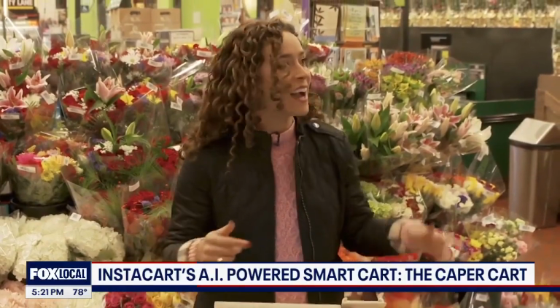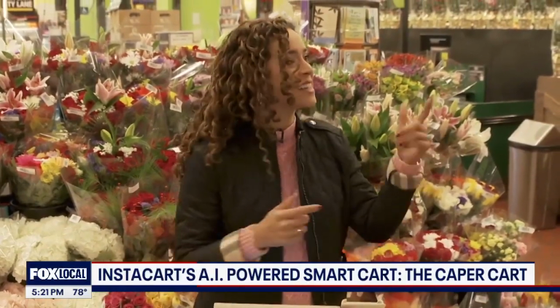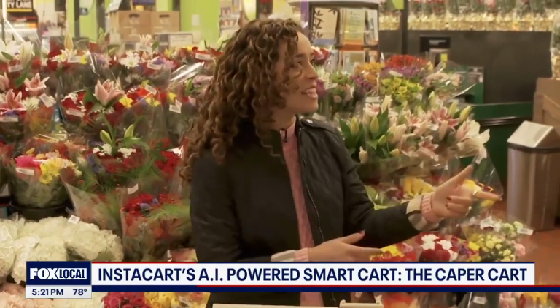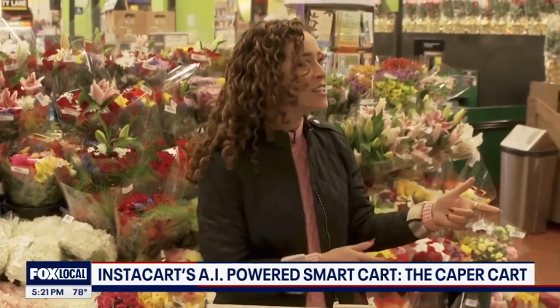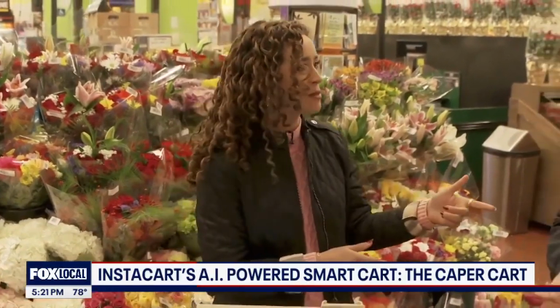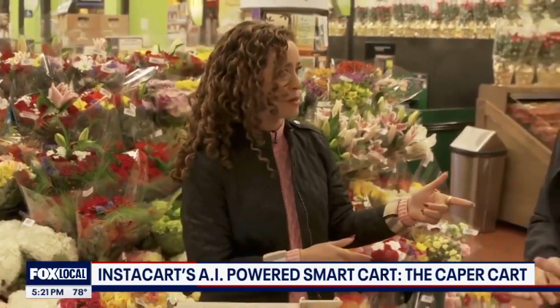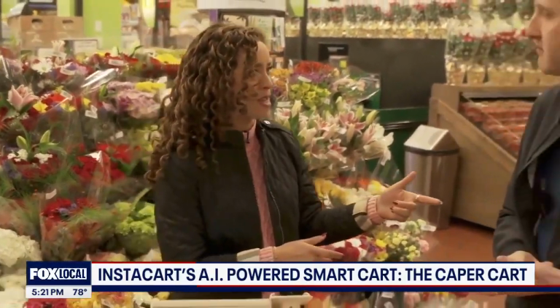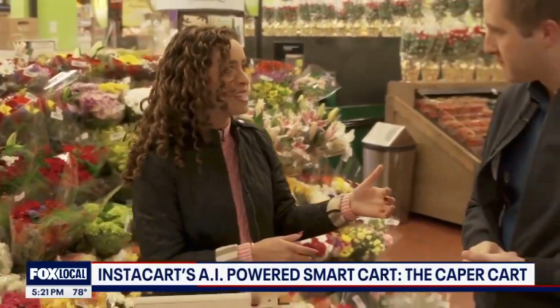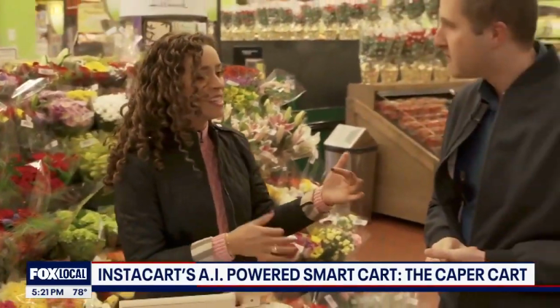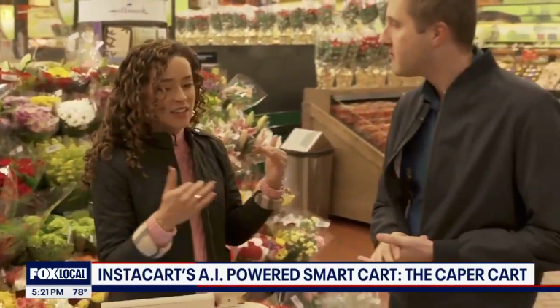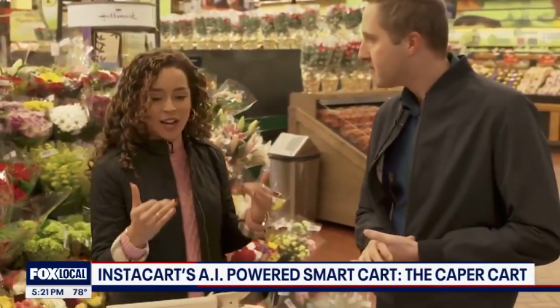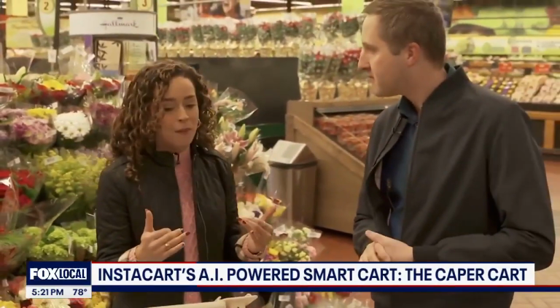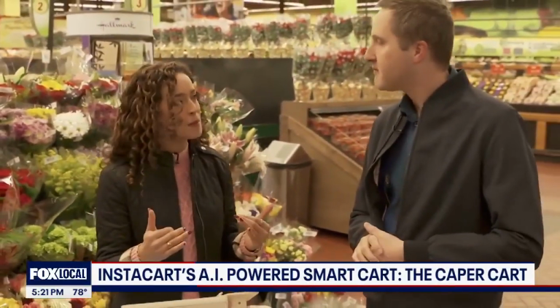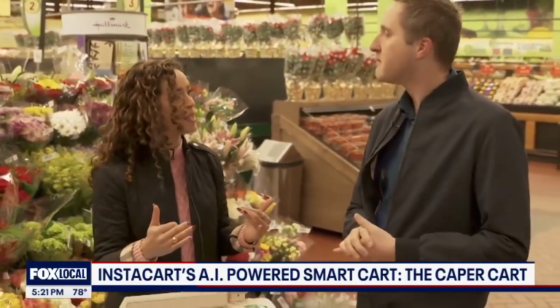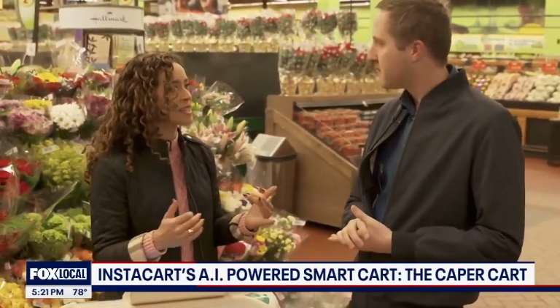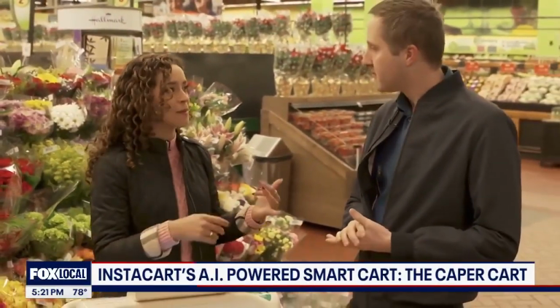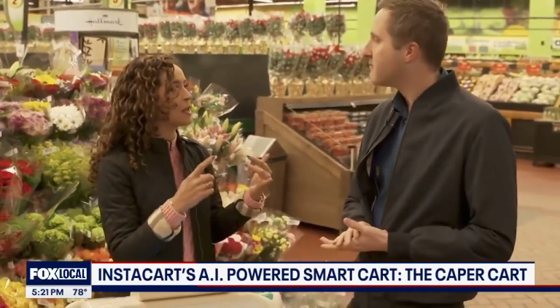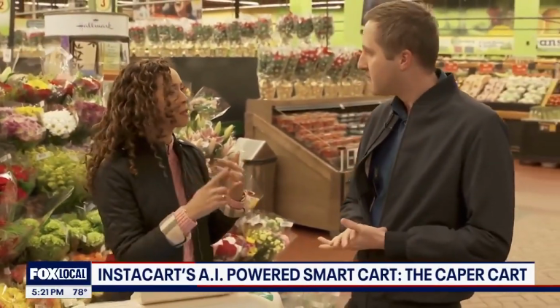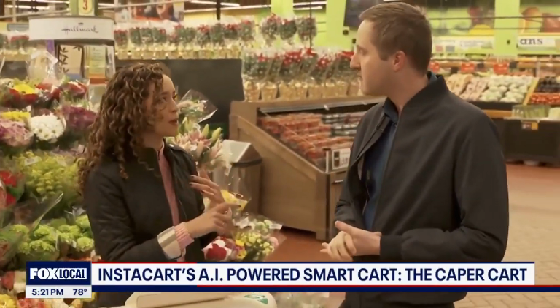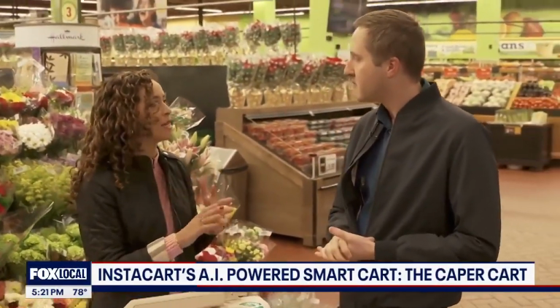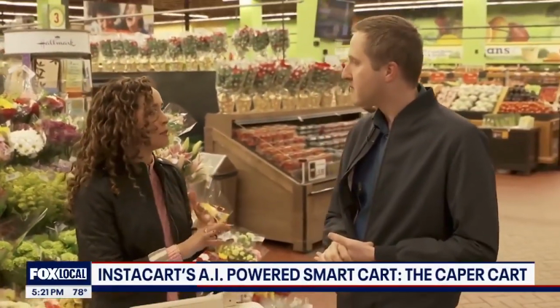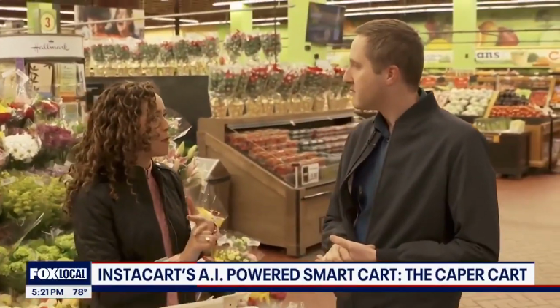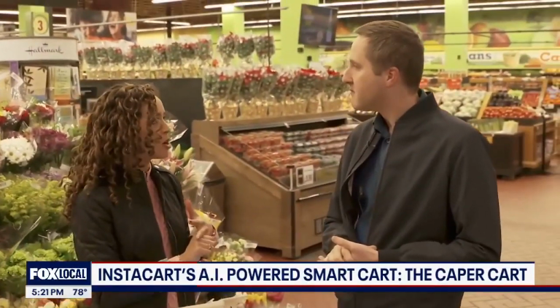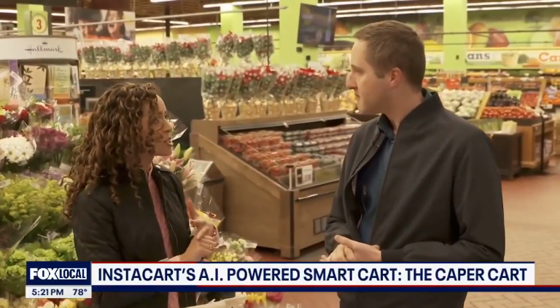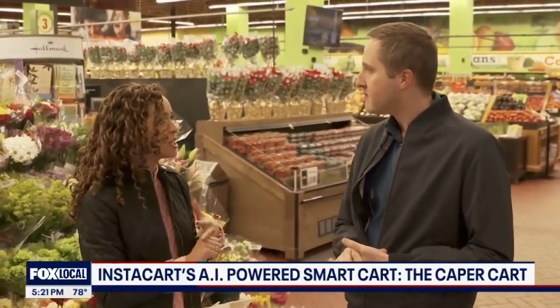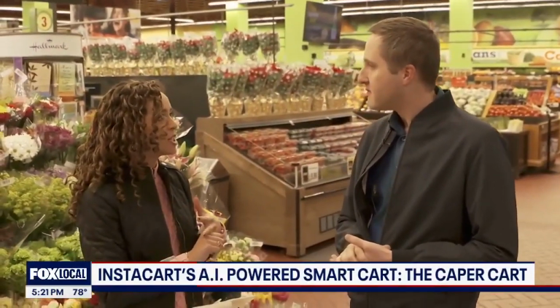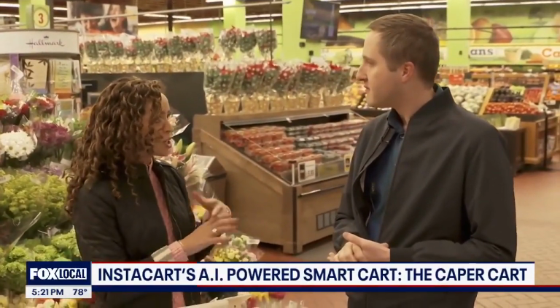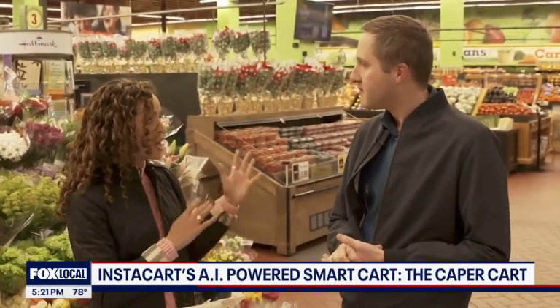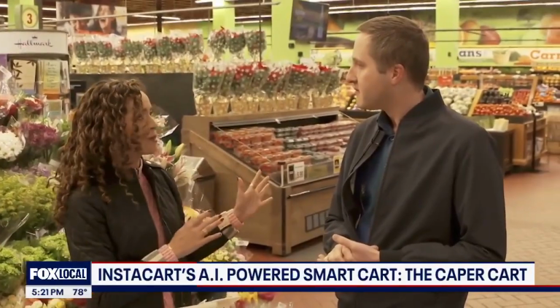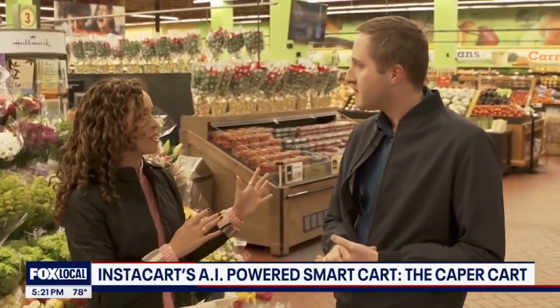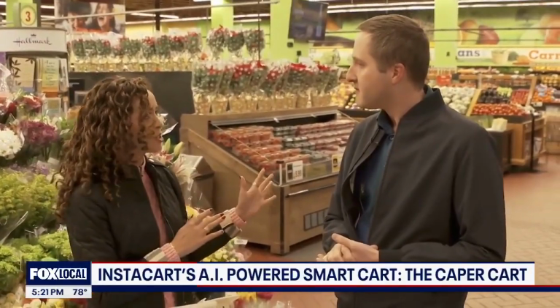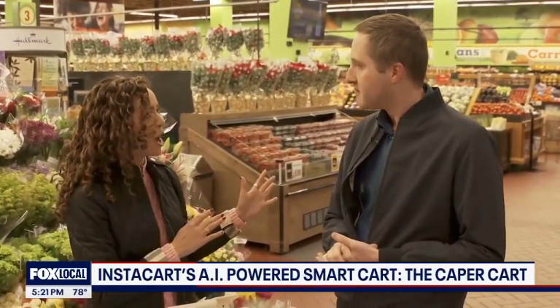I got David here with me. I got big plans tonight — I'm thinking spaghetti and meatballs. Can you help me shop?